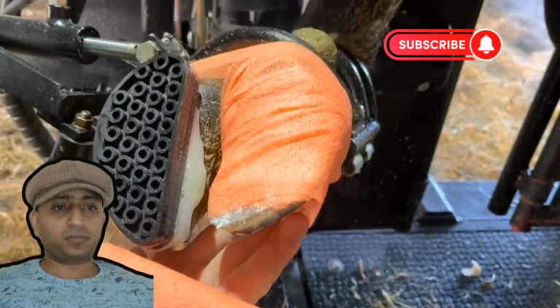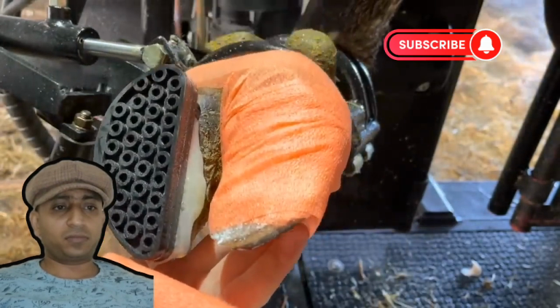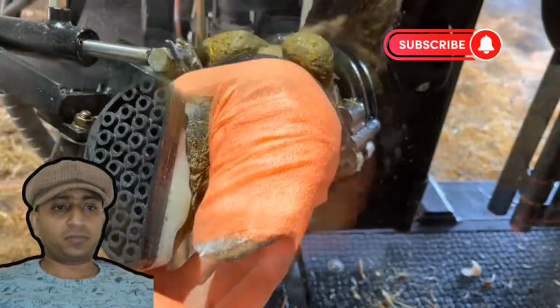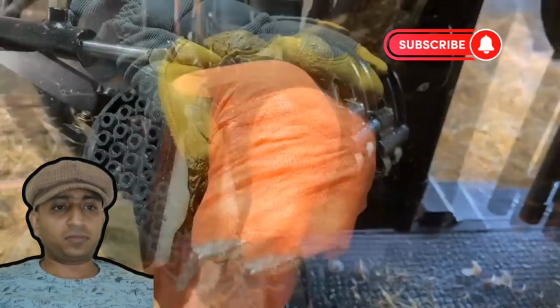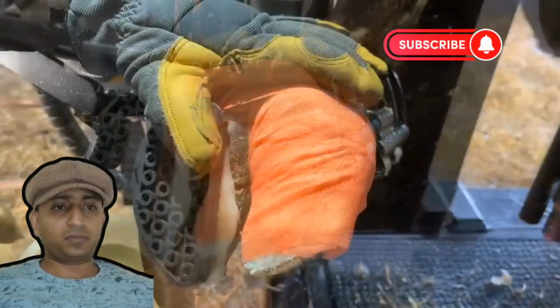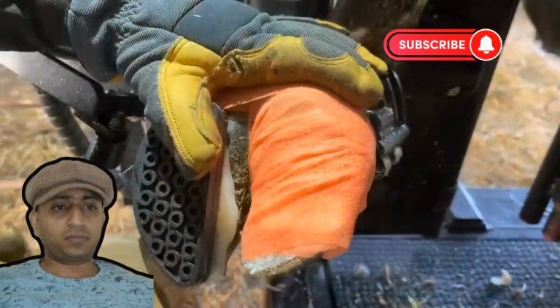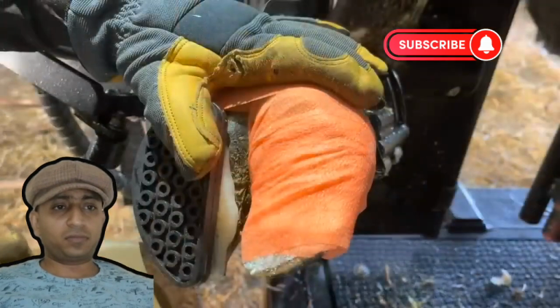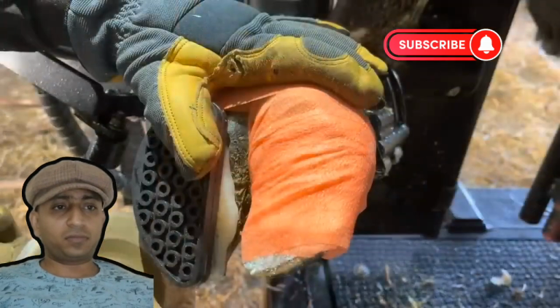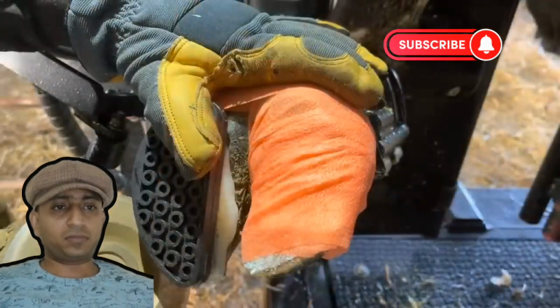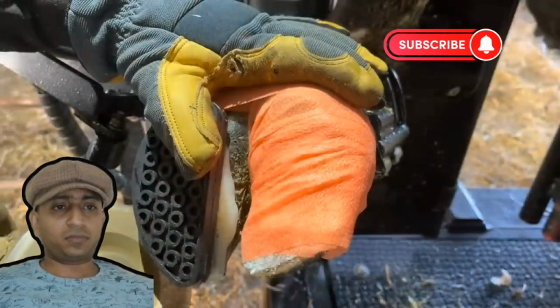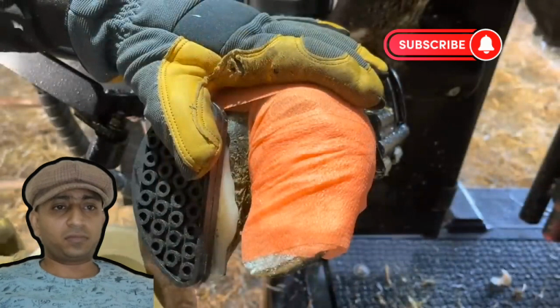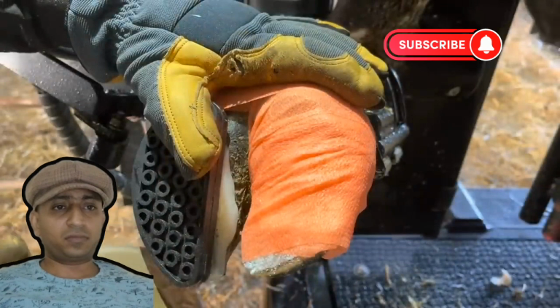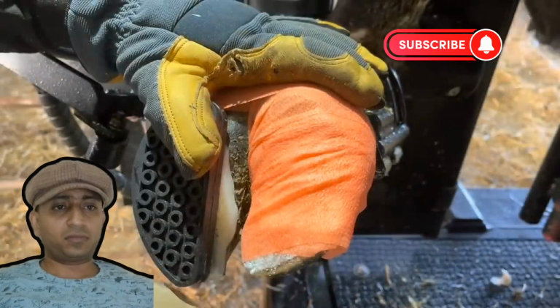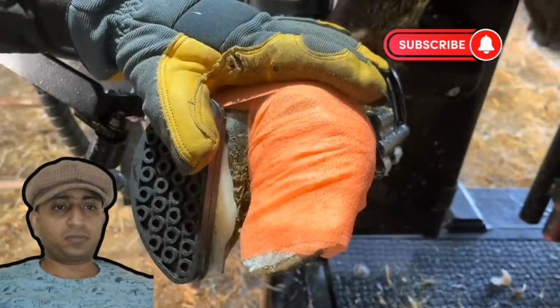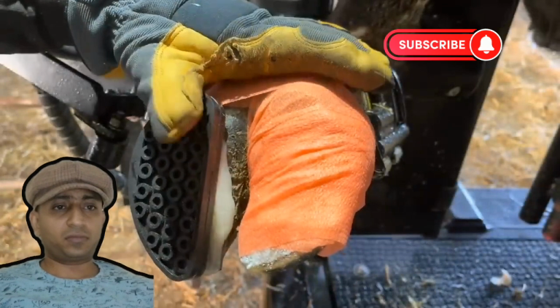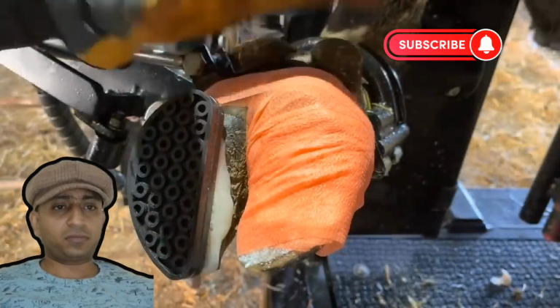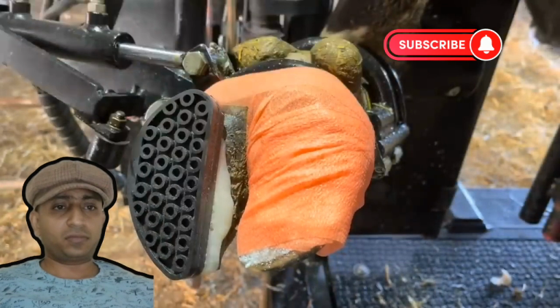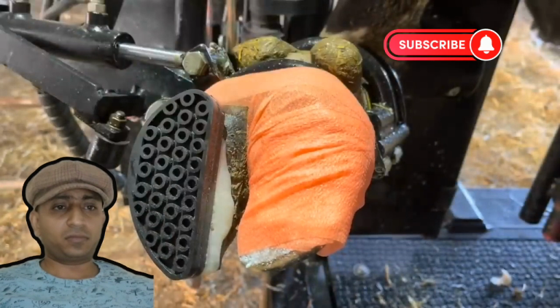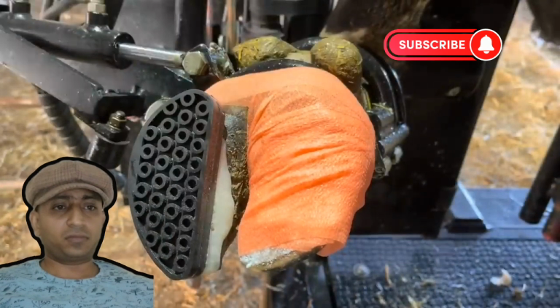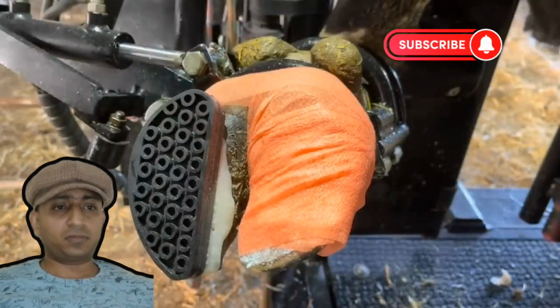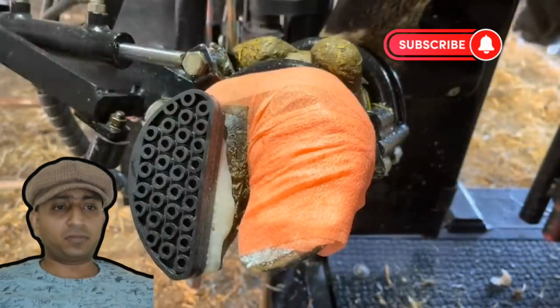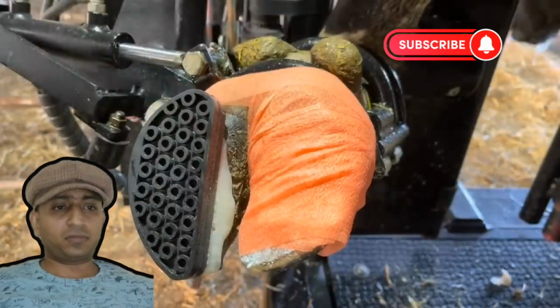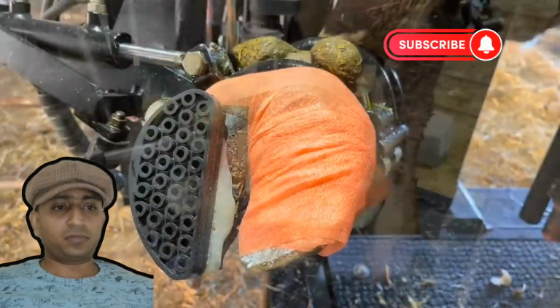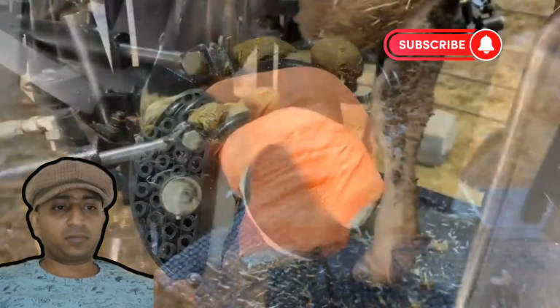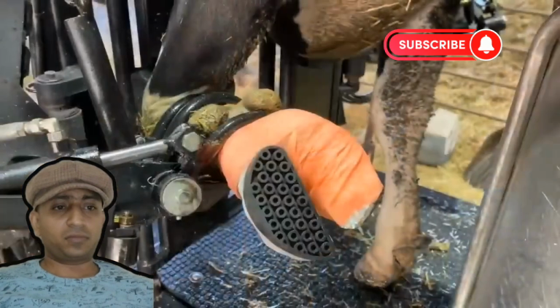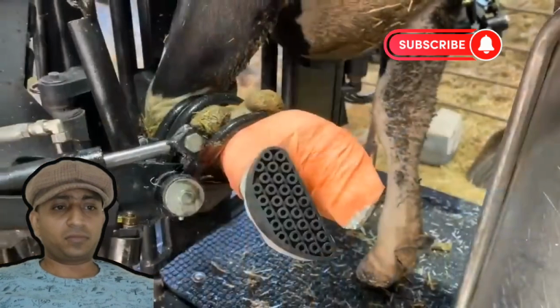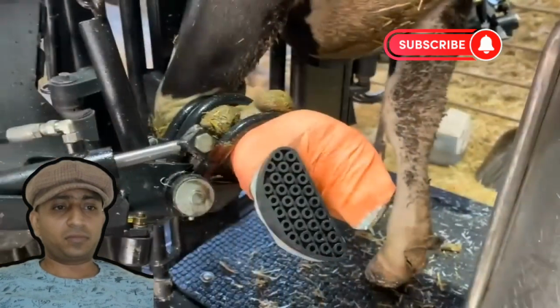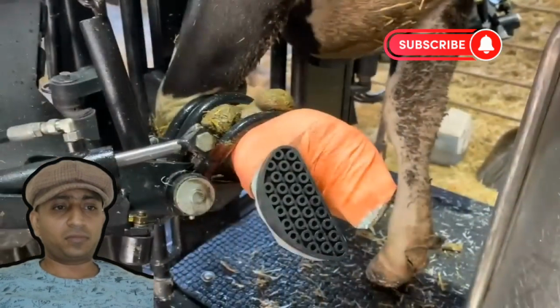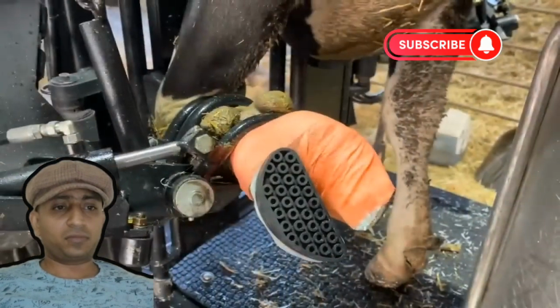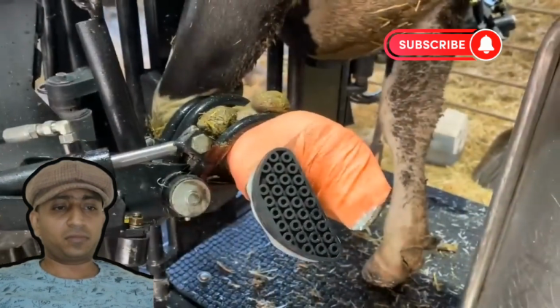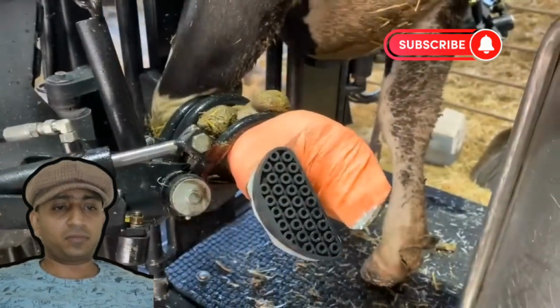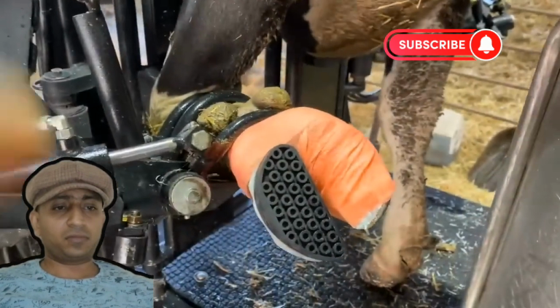Now that we've got this wrapped up, we'll just clean up this excess glue with our grinder. We'll put this foot down and see how she likes standing on it now.